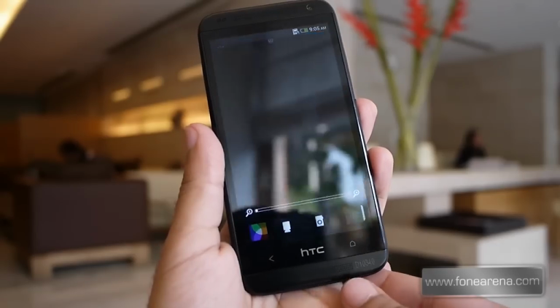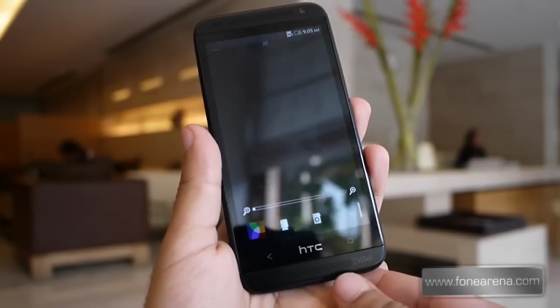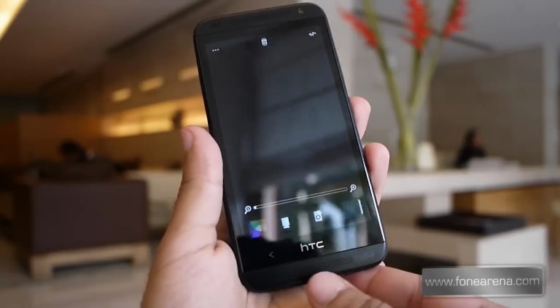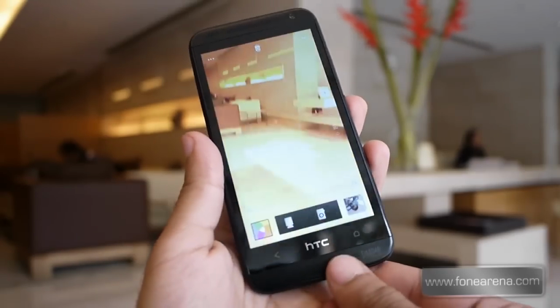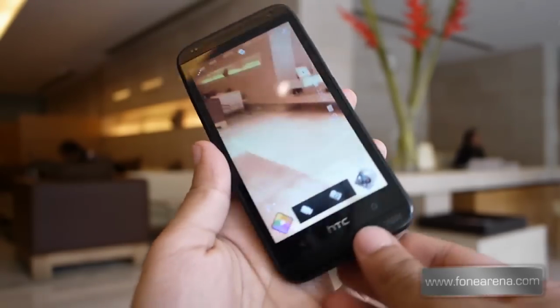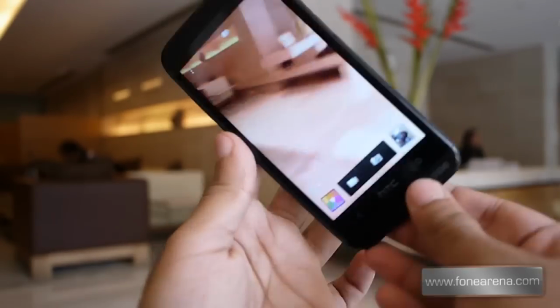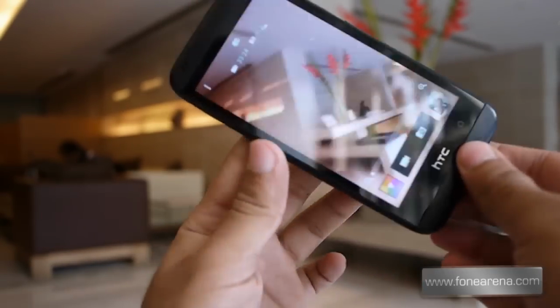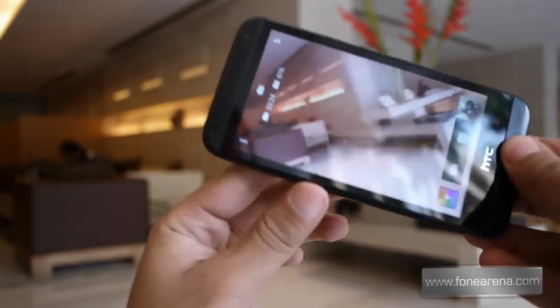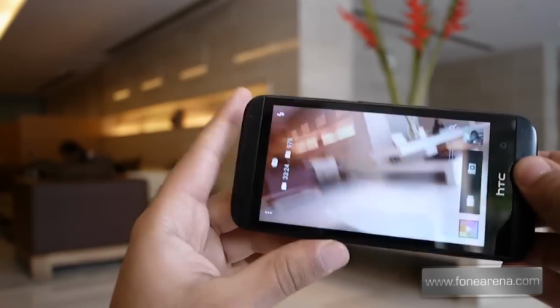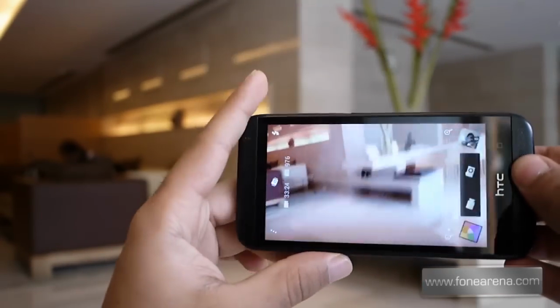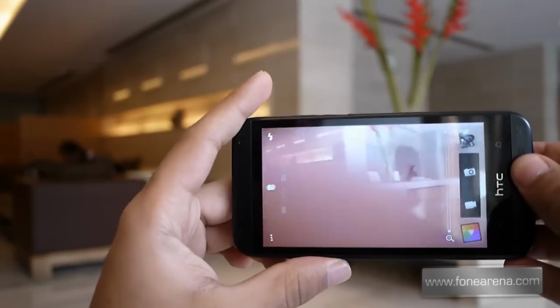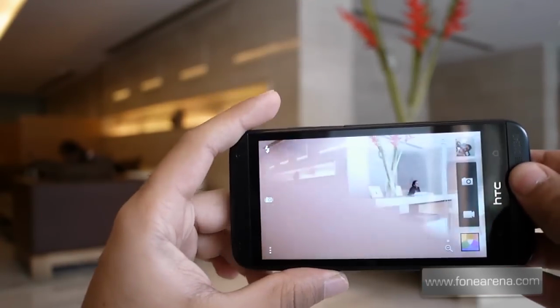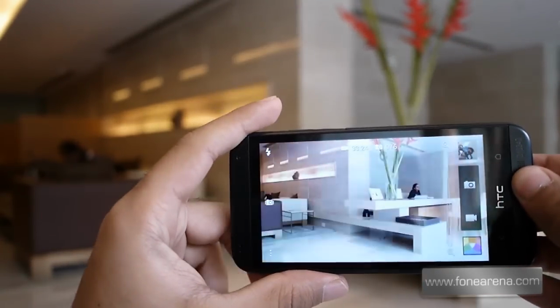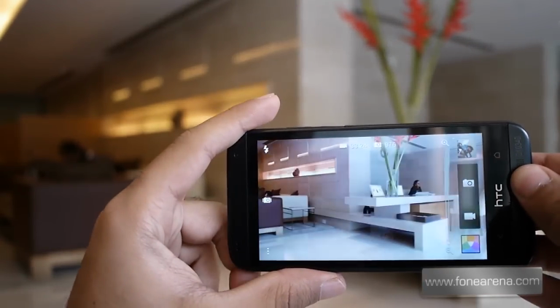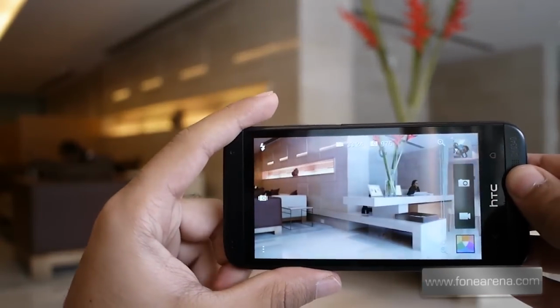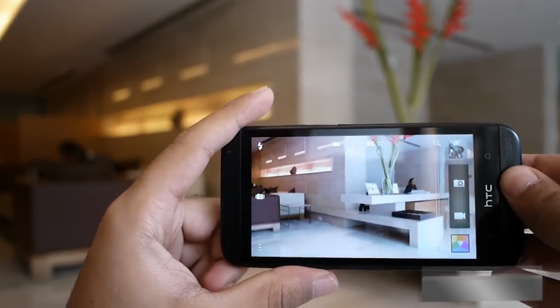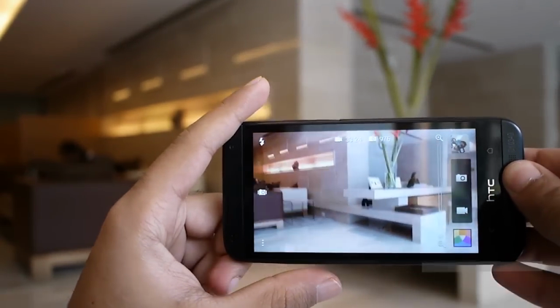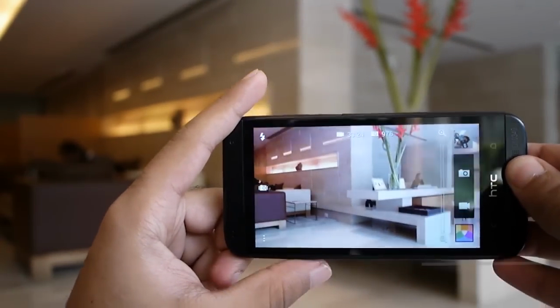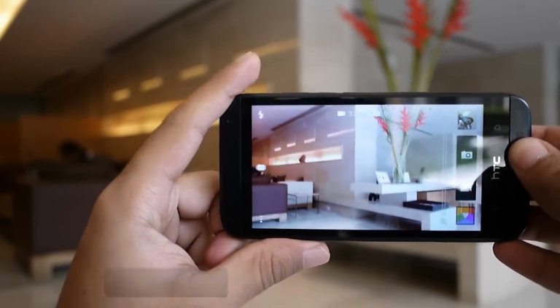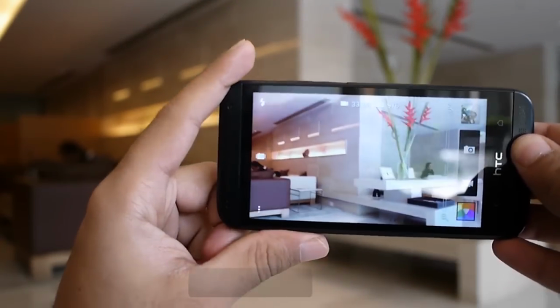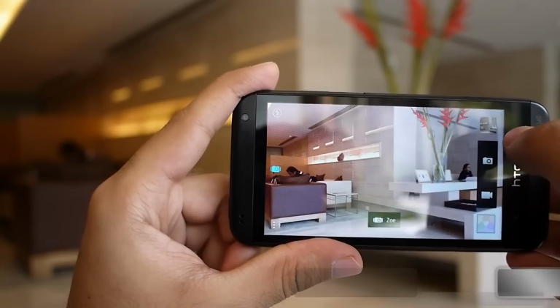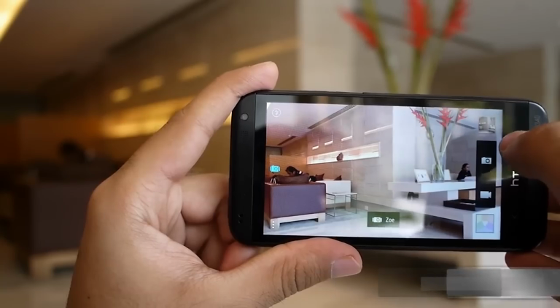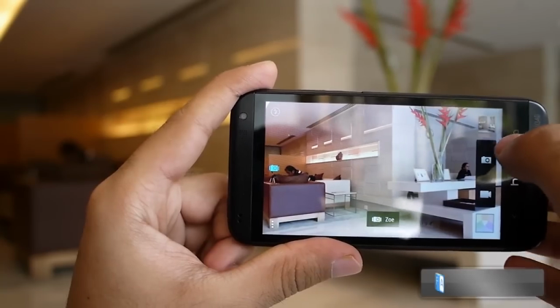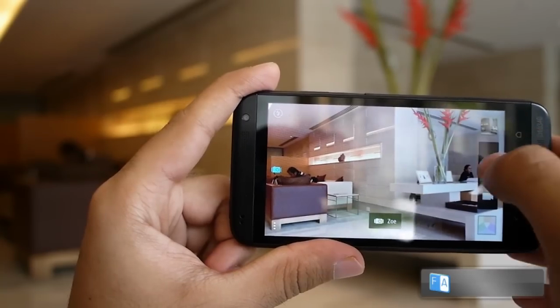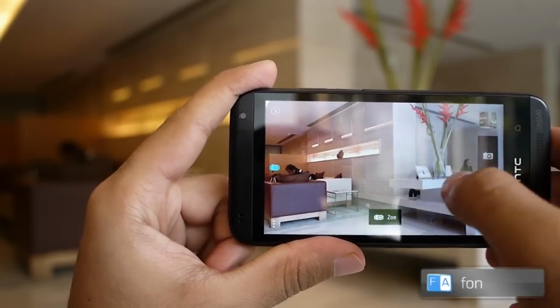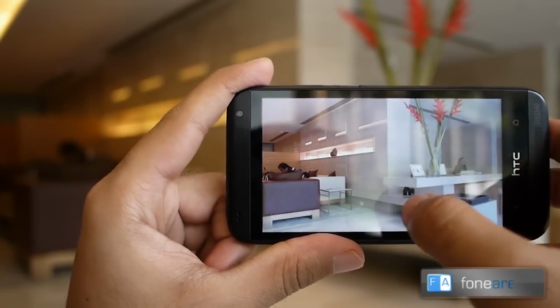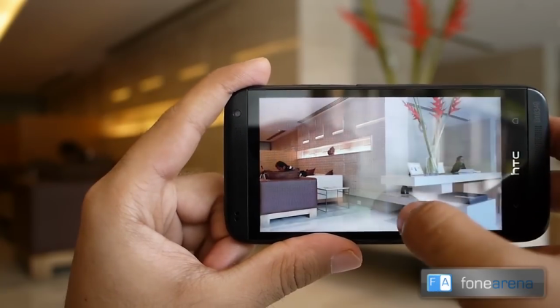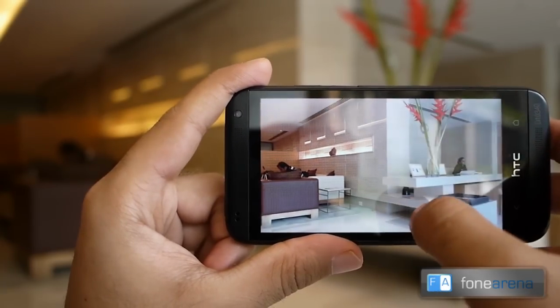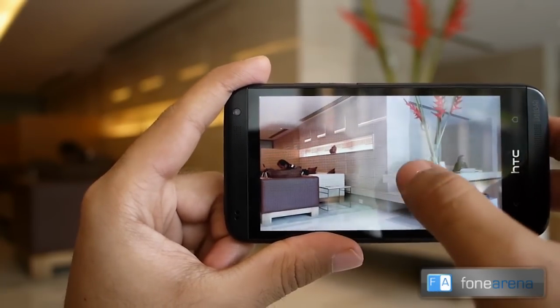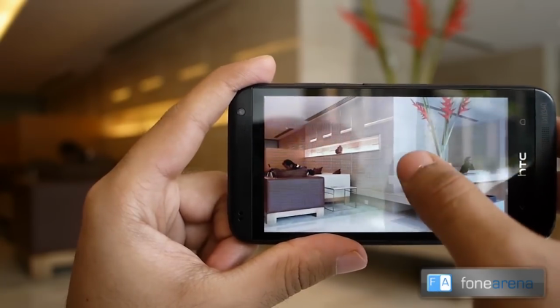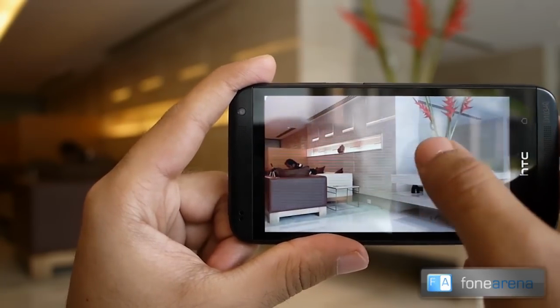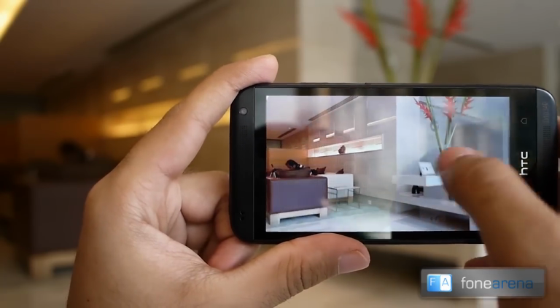Let's check out the camera interface. The interface looks like the HTC One camera and it has HTC Zoe on board.